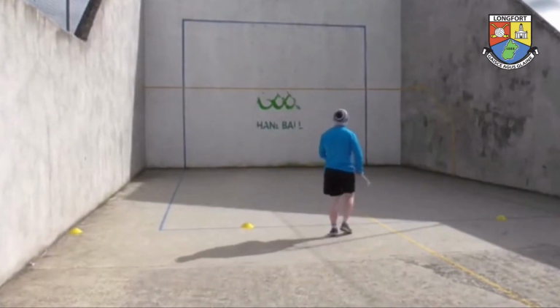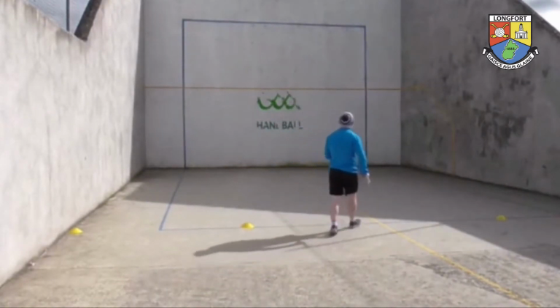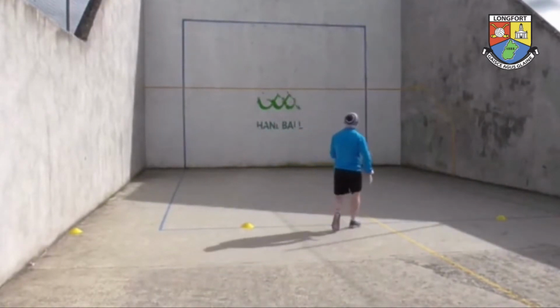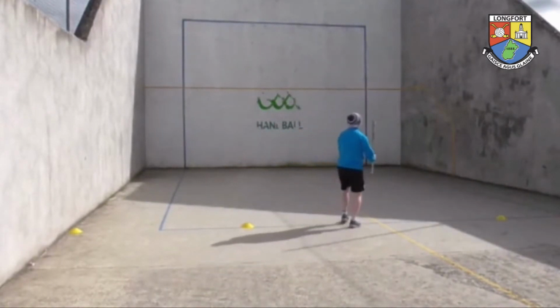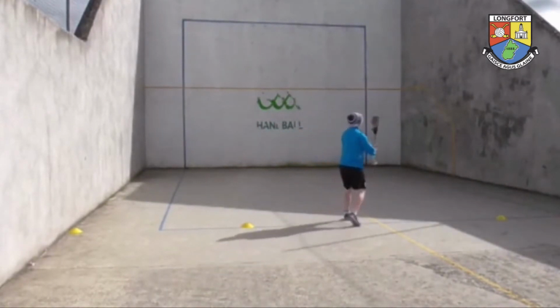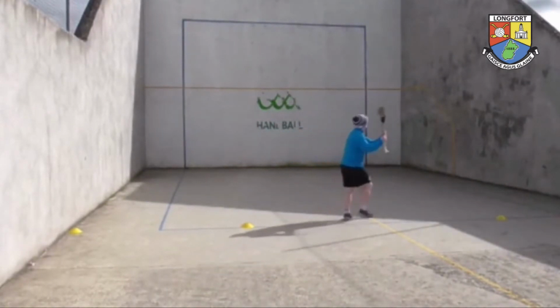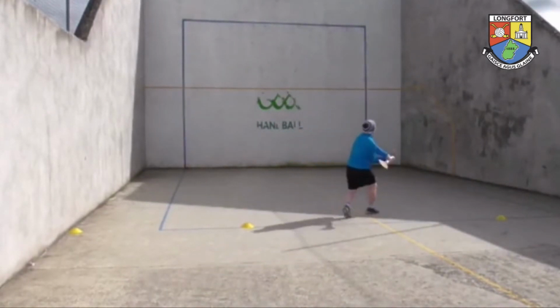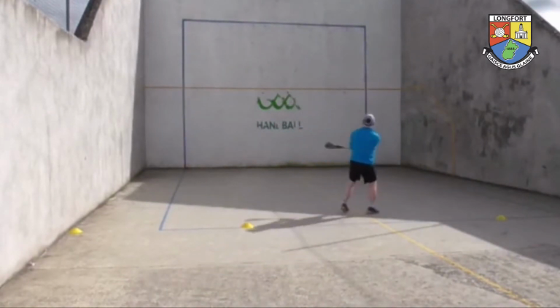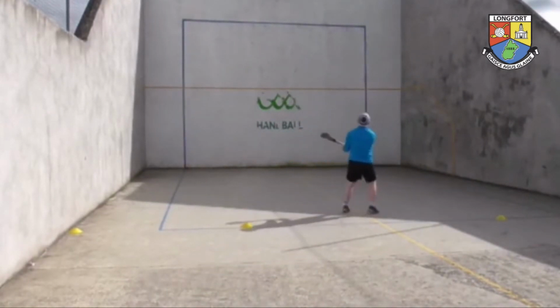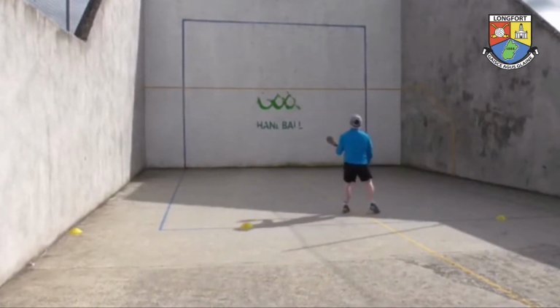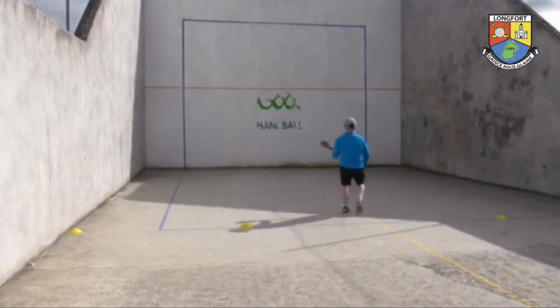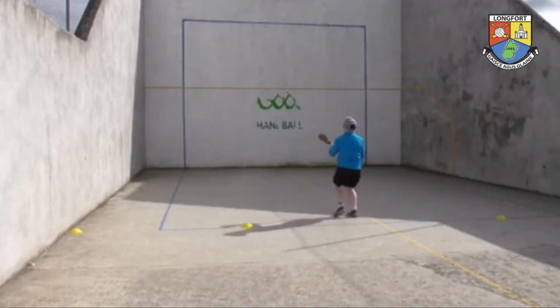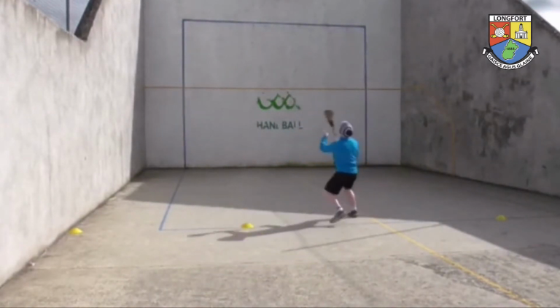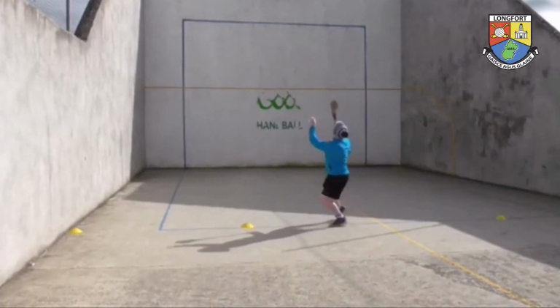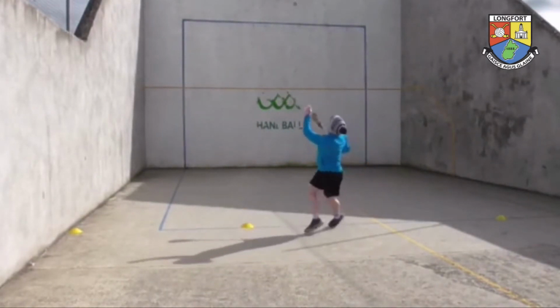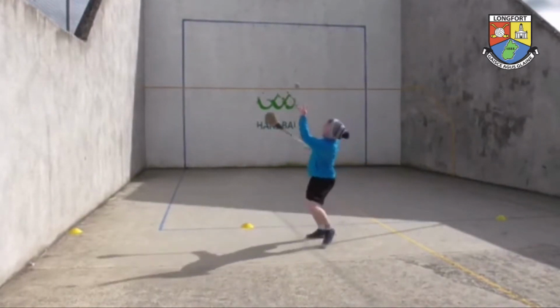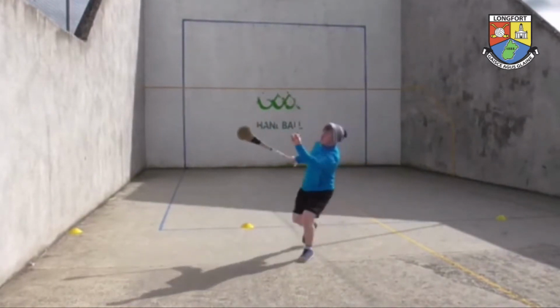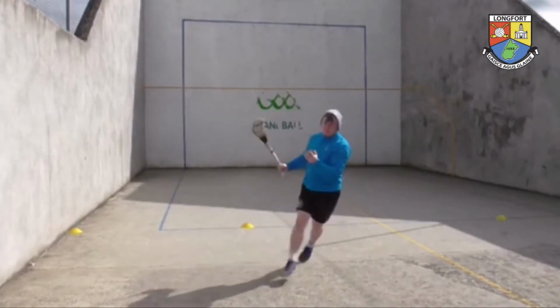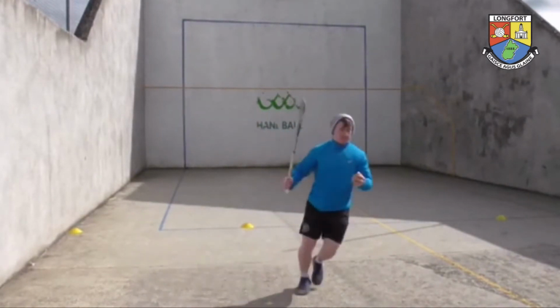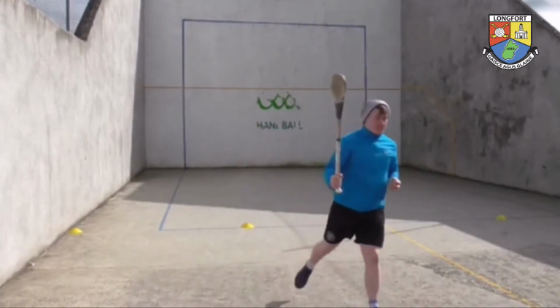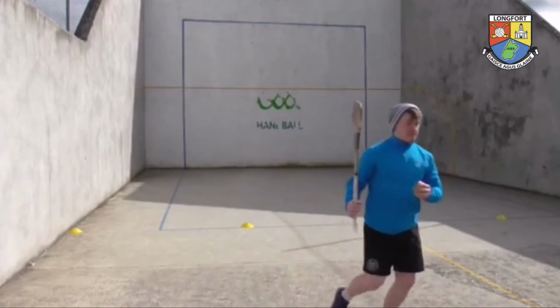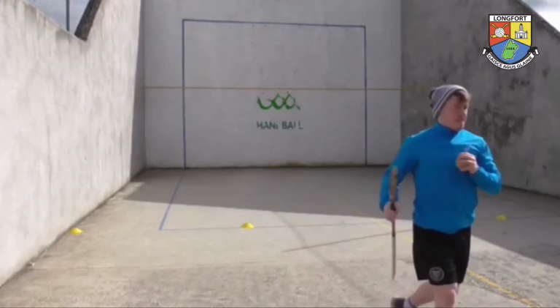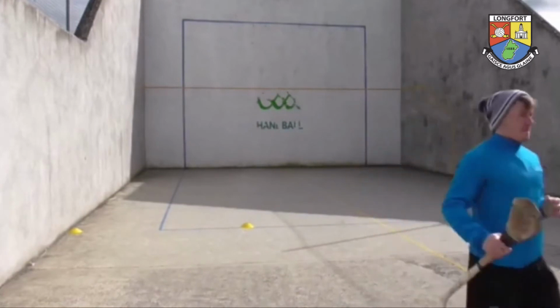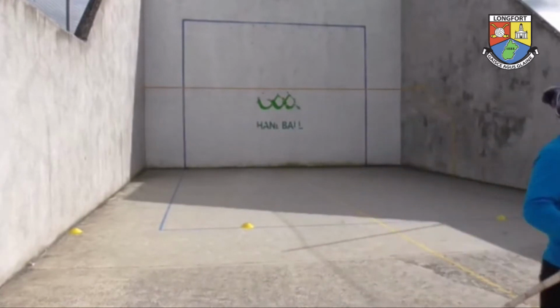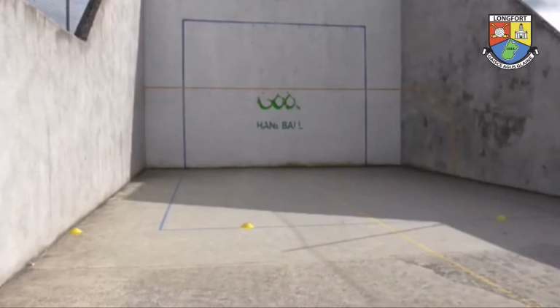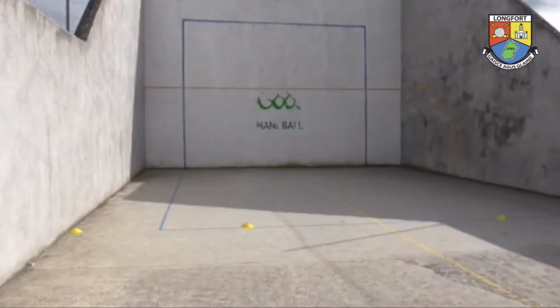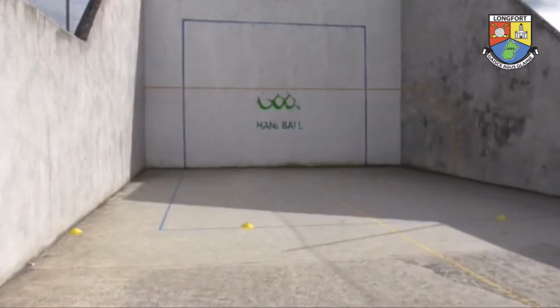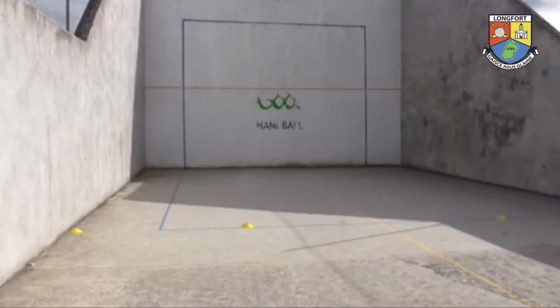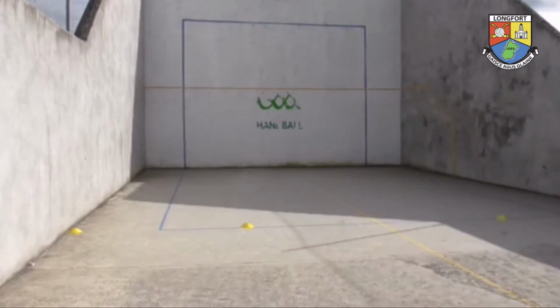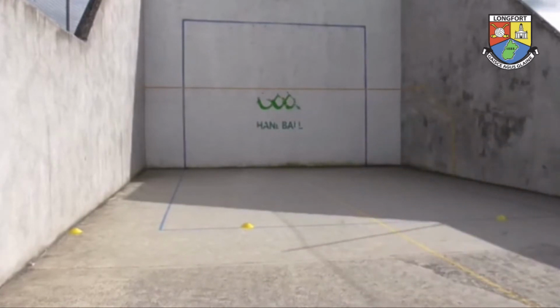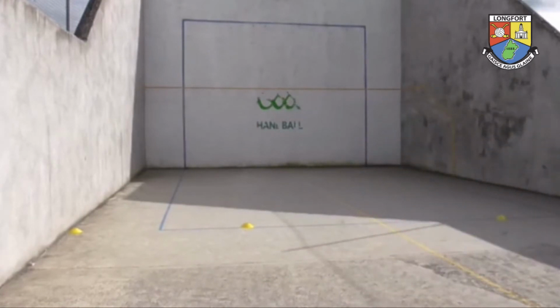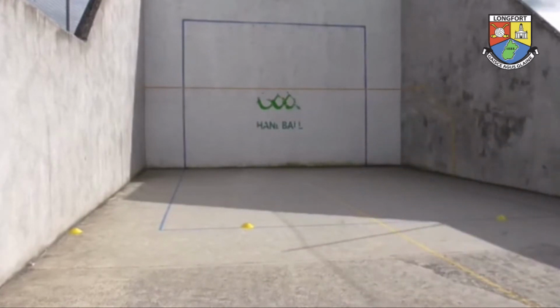In this one here, we're looking at anticipation — taking the ball over the shoulder on the run.